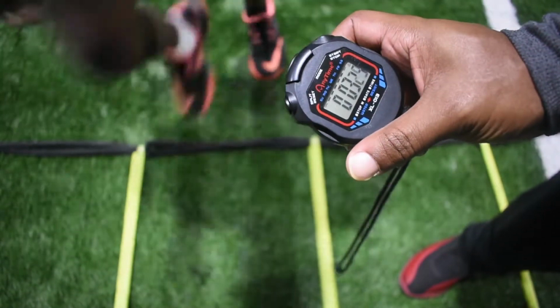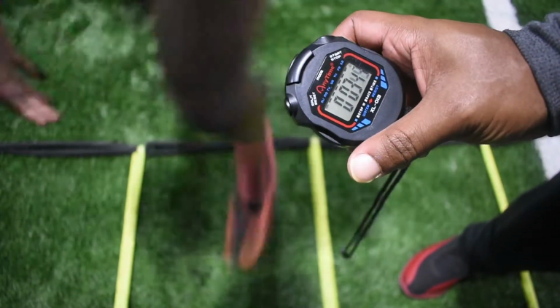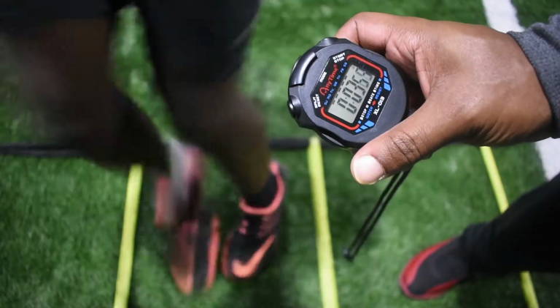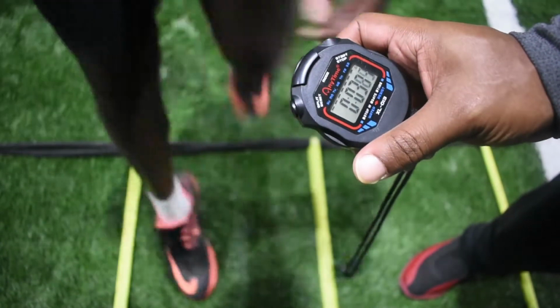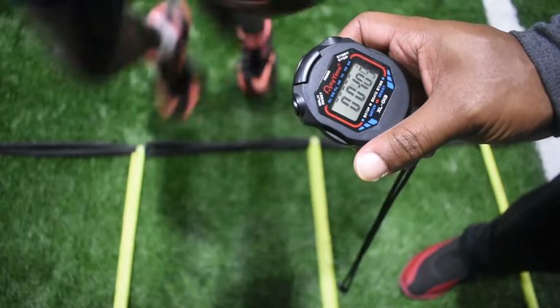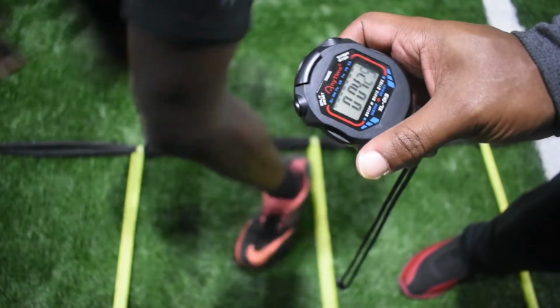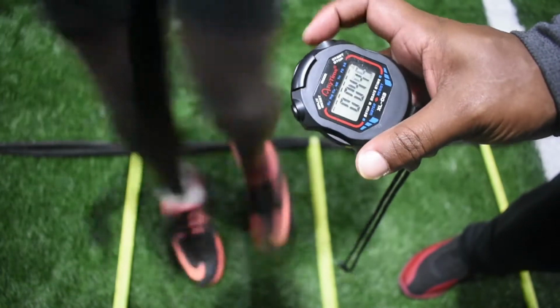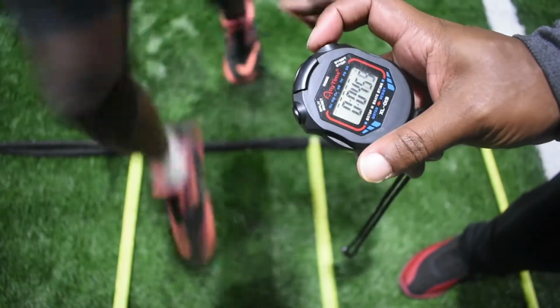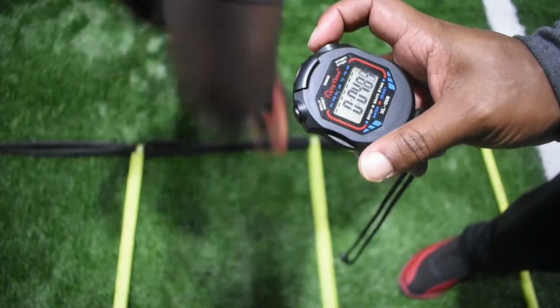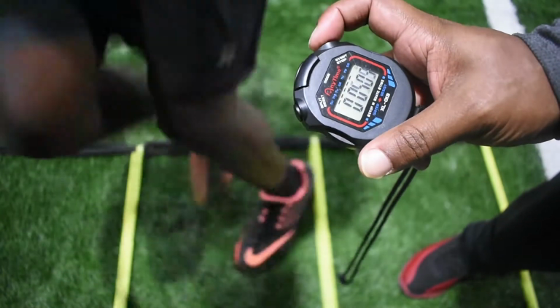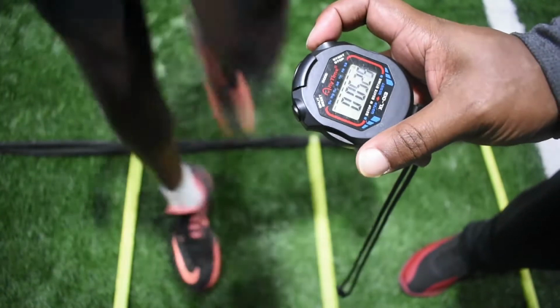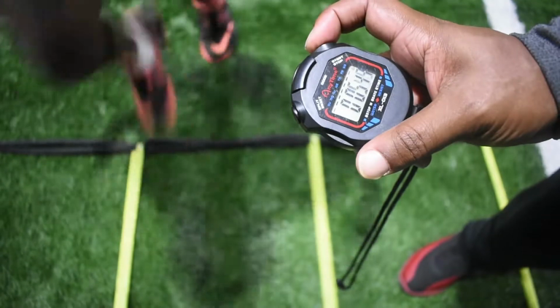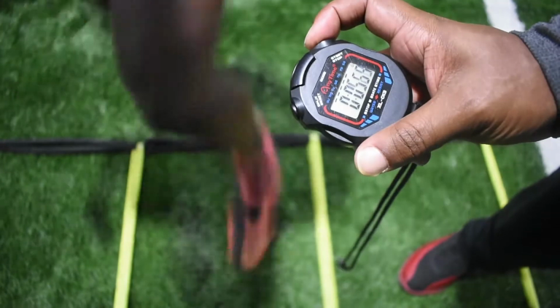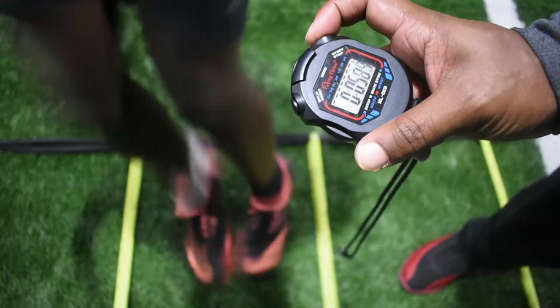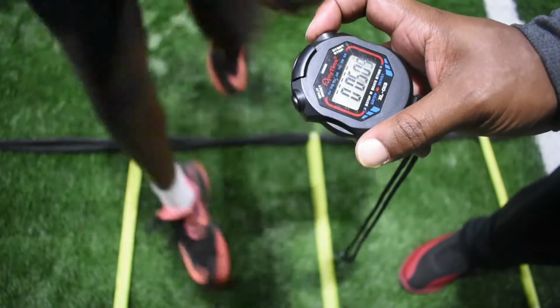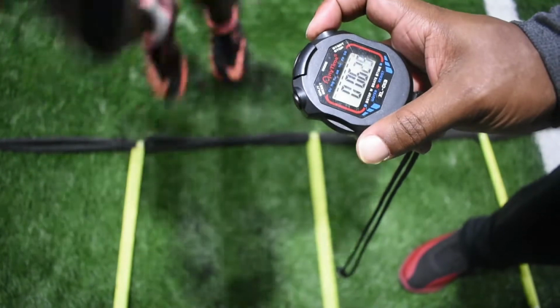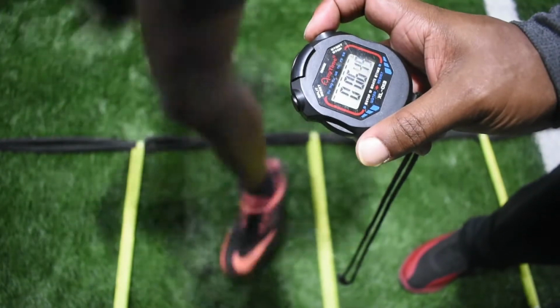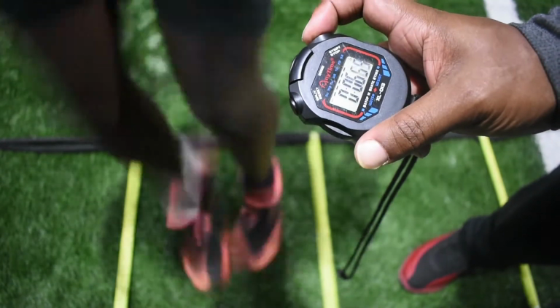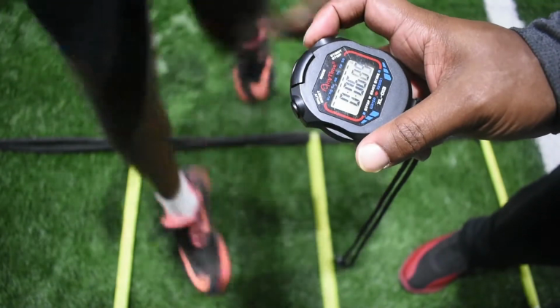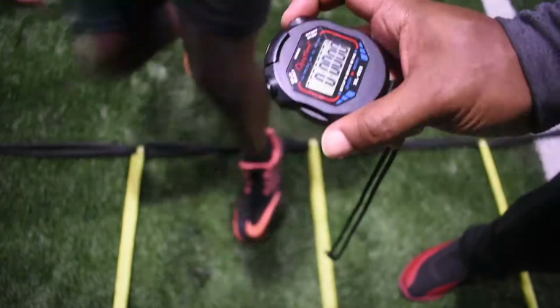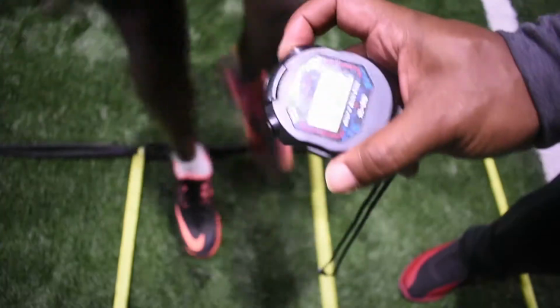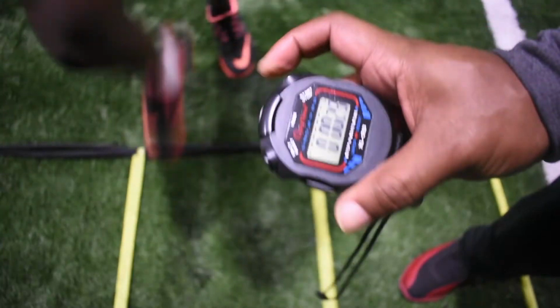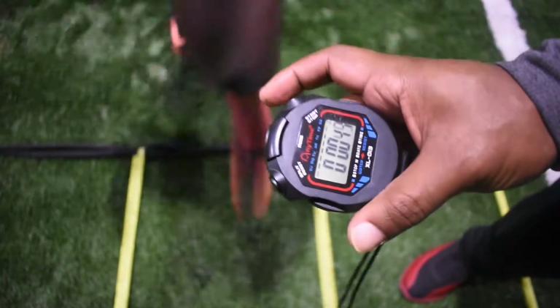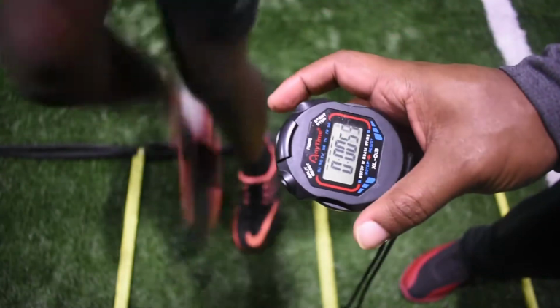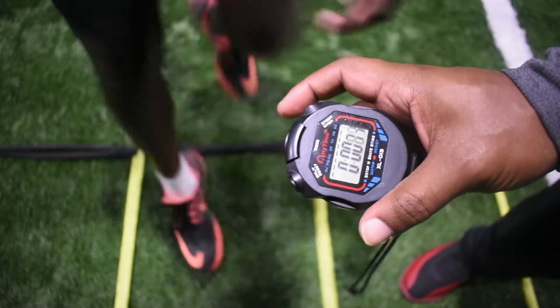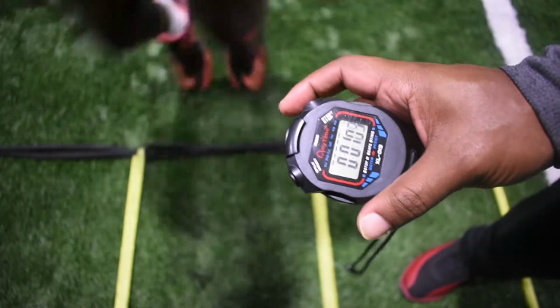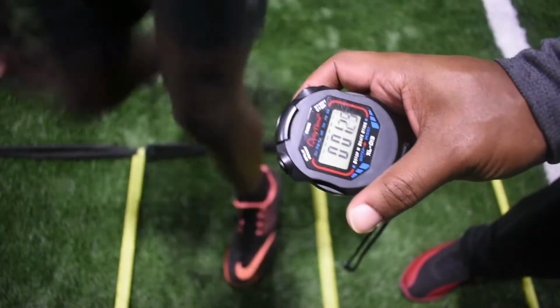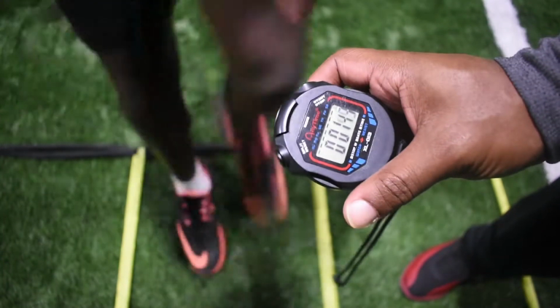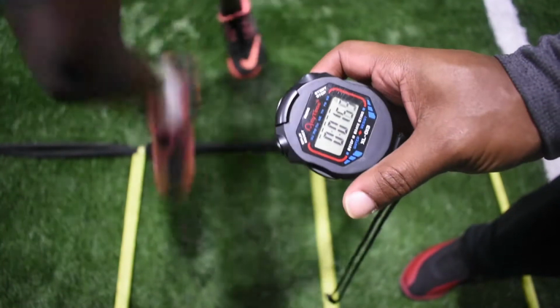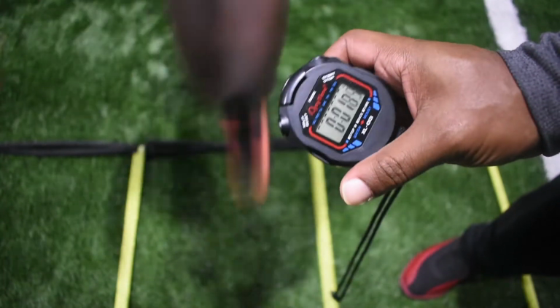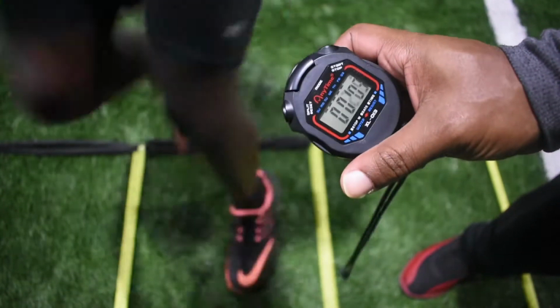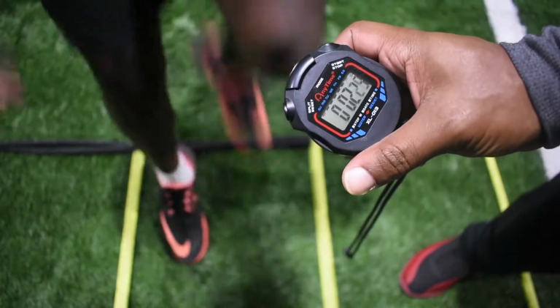The trainer stops counting as soon as the timer beeps. On the athlete's first movement, the timer begins.